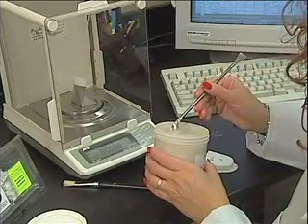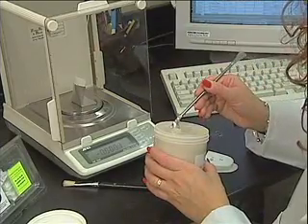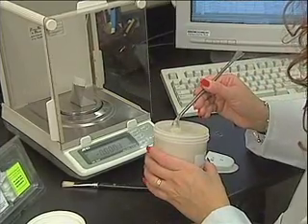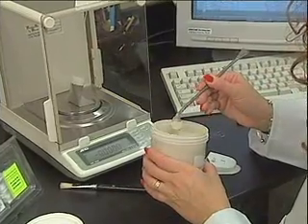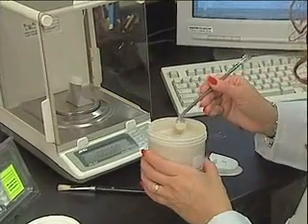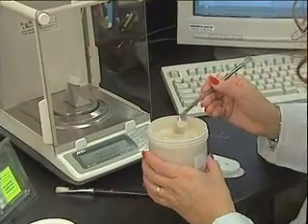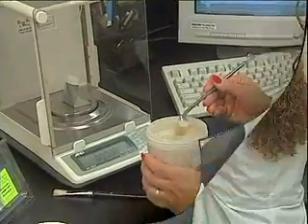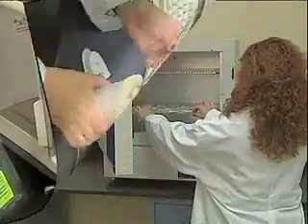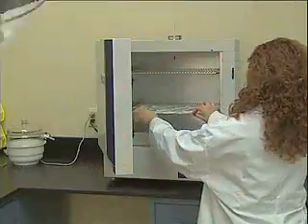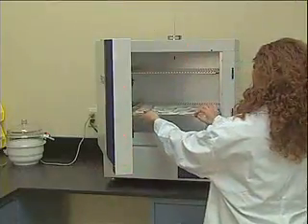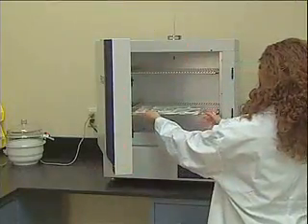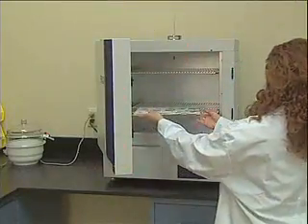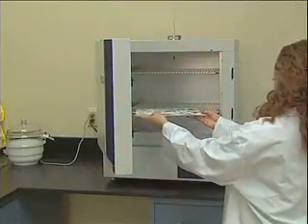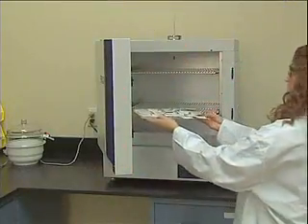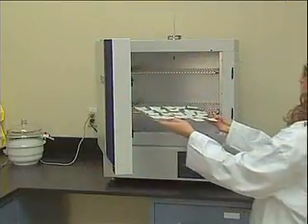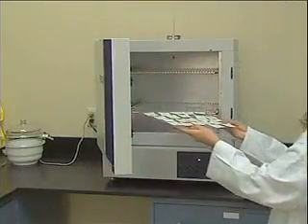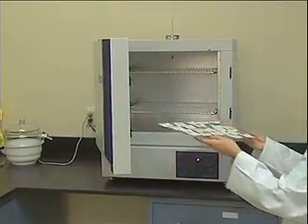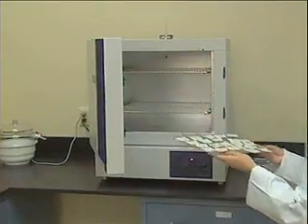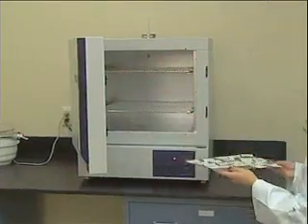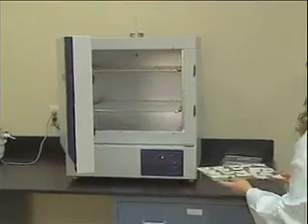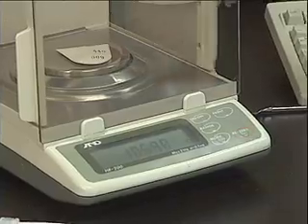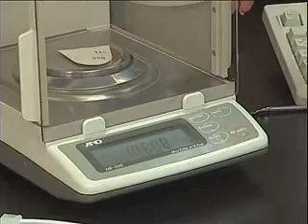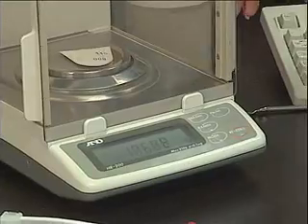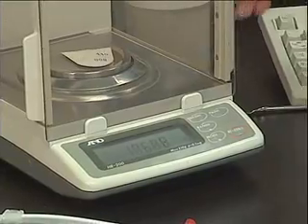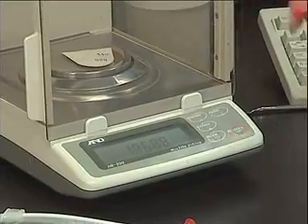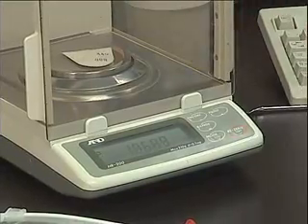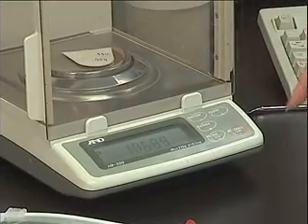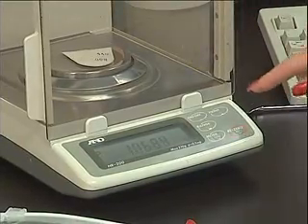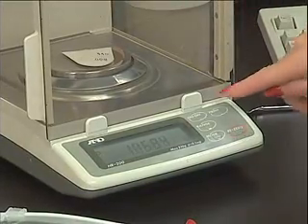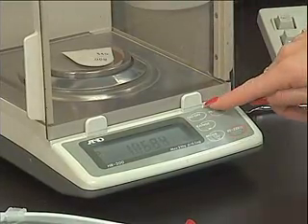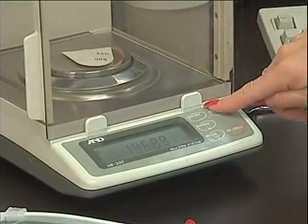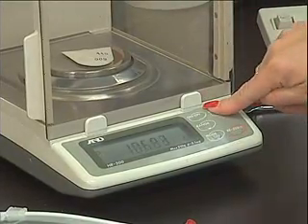When the process is complete, the samples are dried and re-weighed to determine the fiber value. It's that simple.